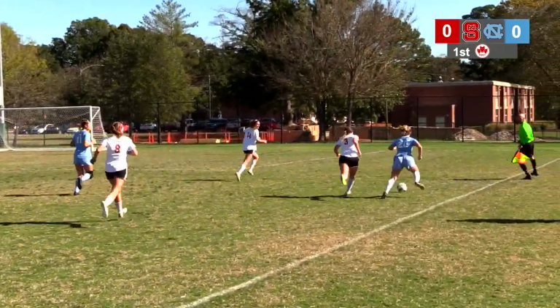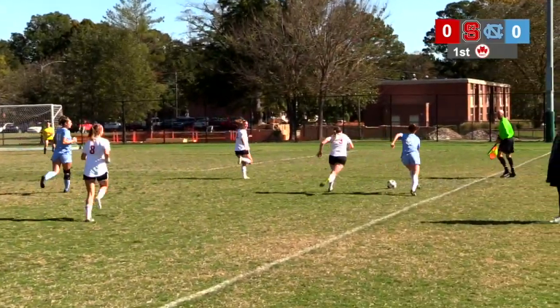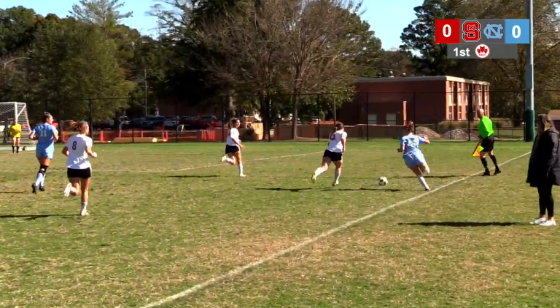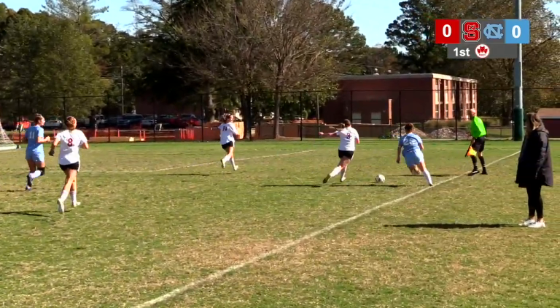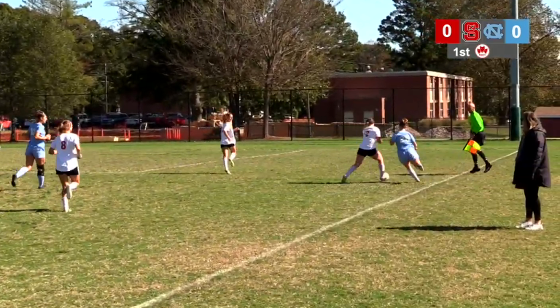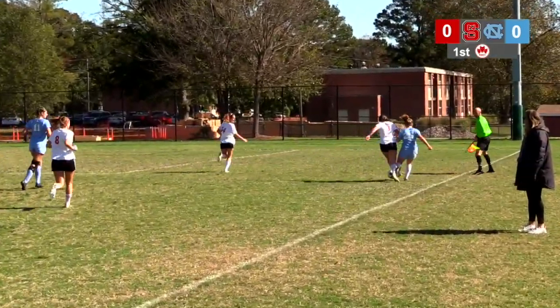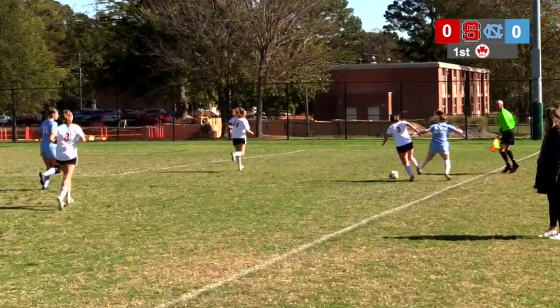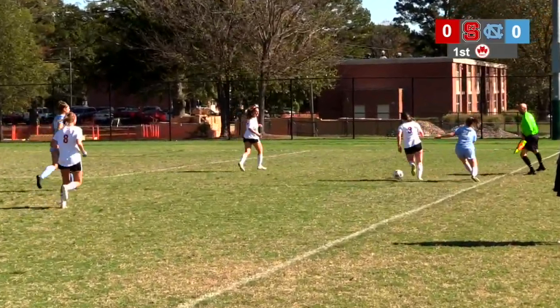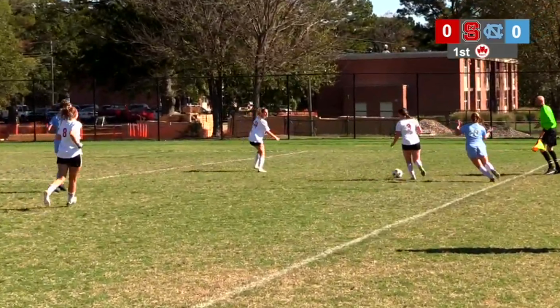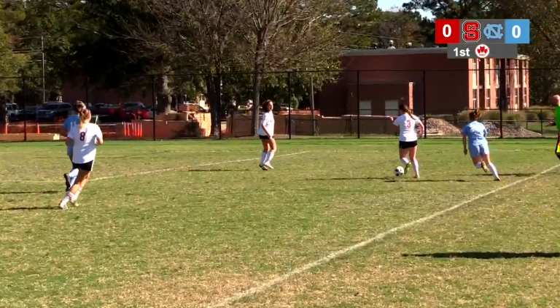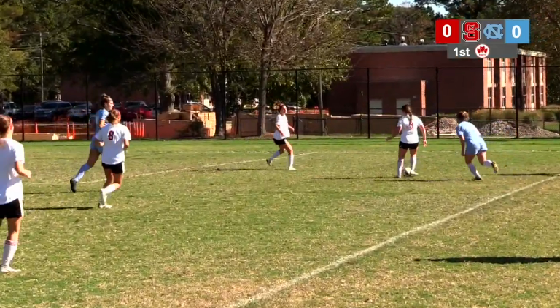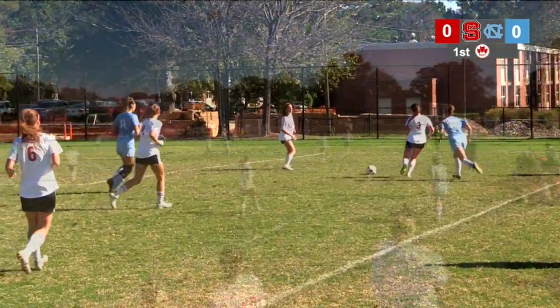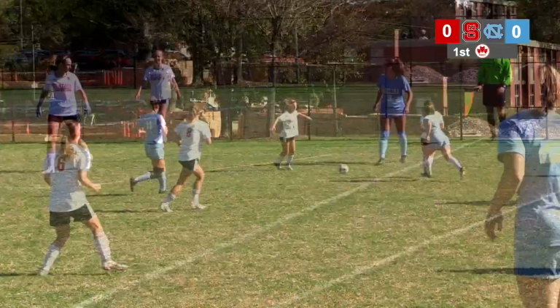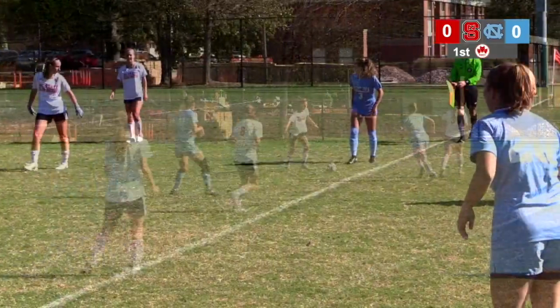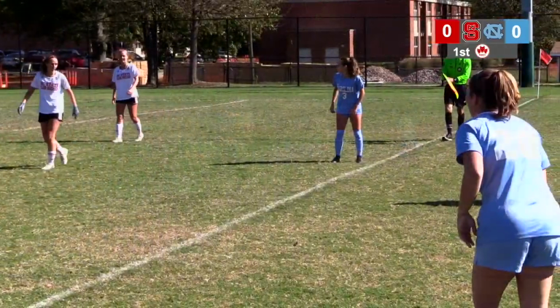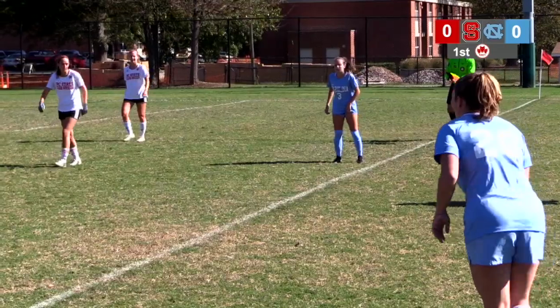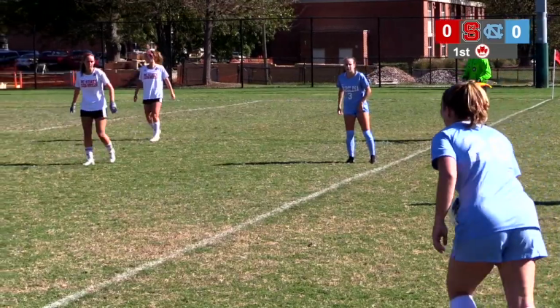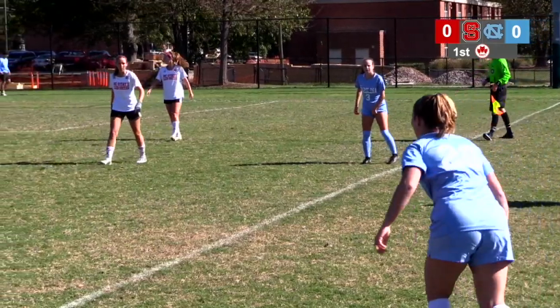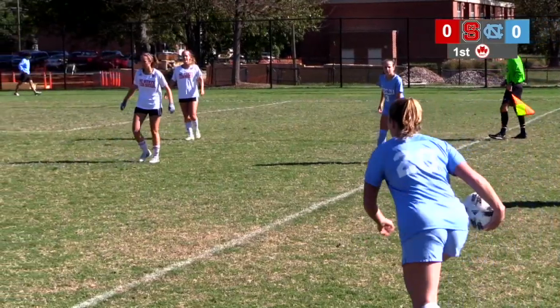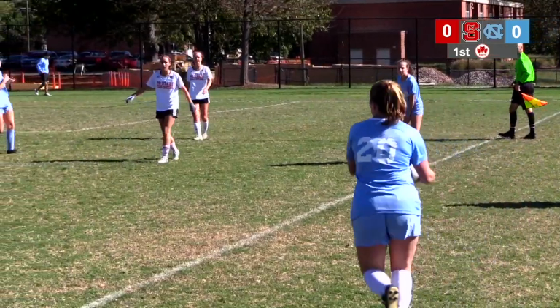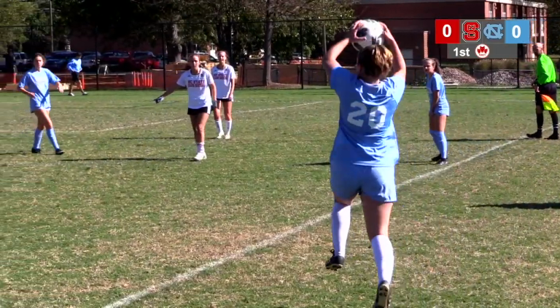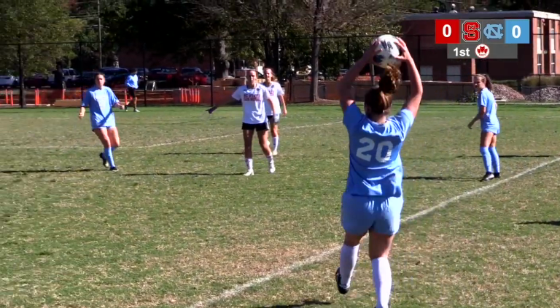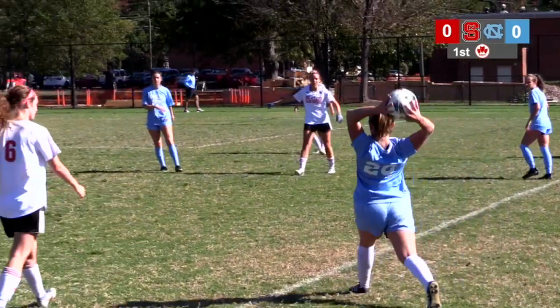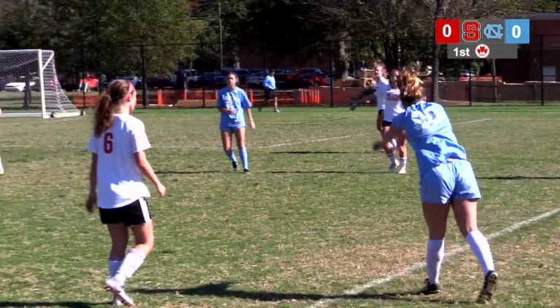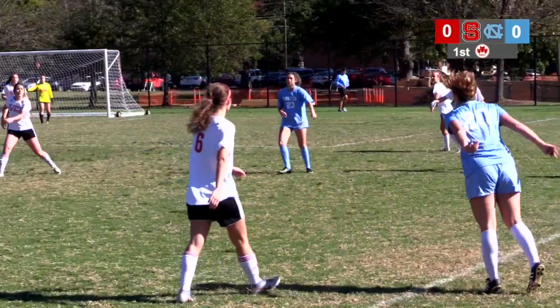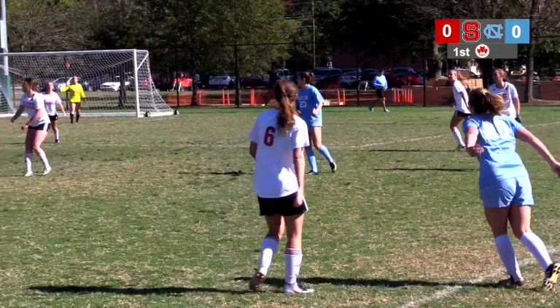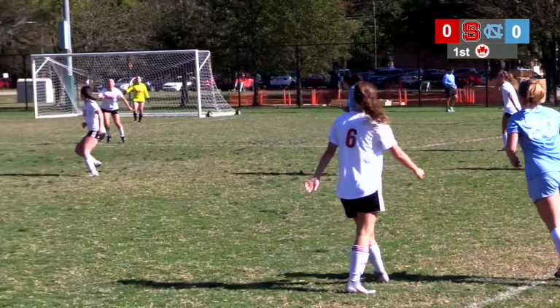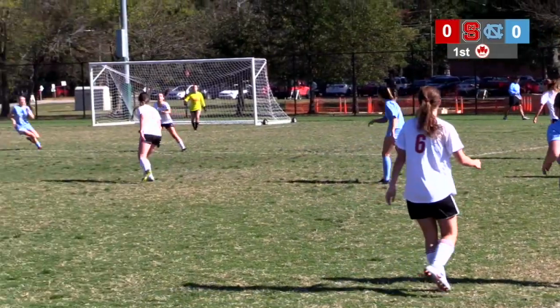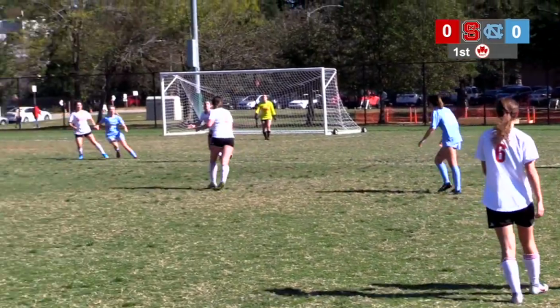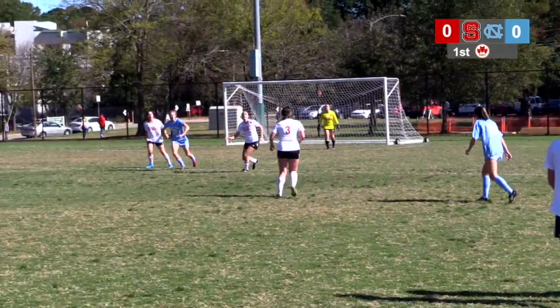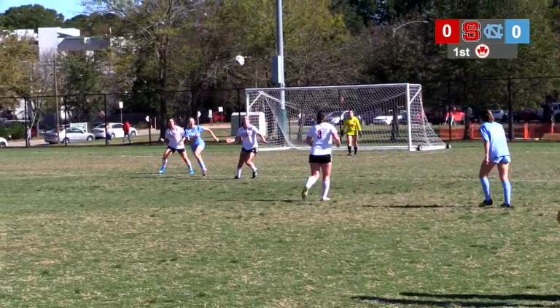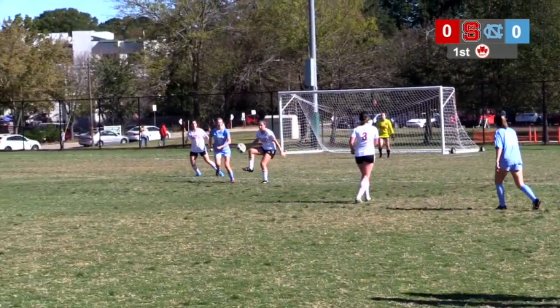A bit of strength there from Lucia Bill. Comes in stronger as well. Carpenter with the long throw again — look at that, she launched that. Fantastic.